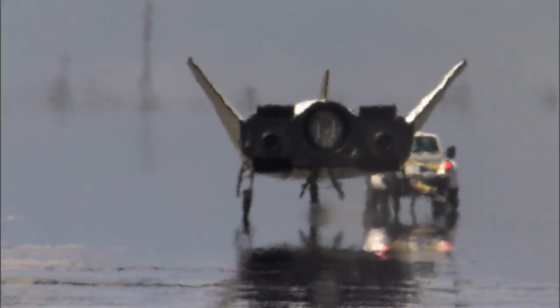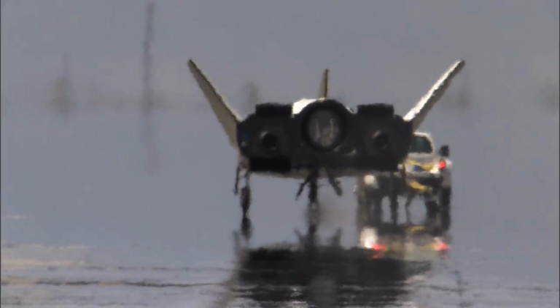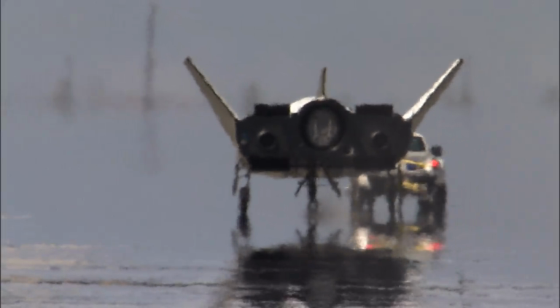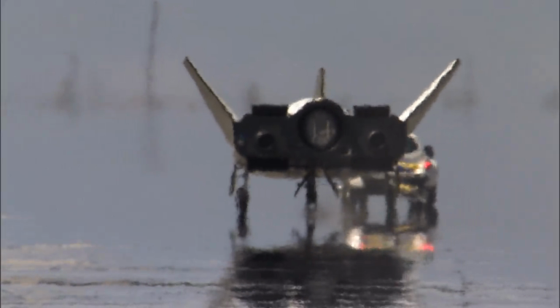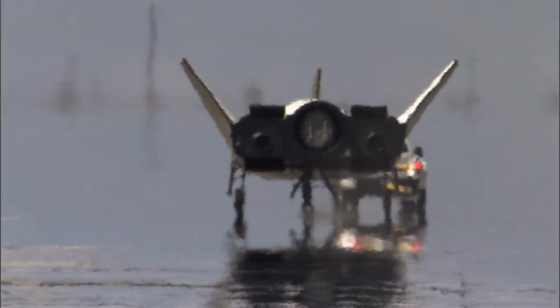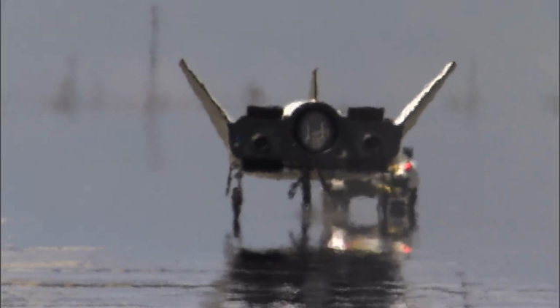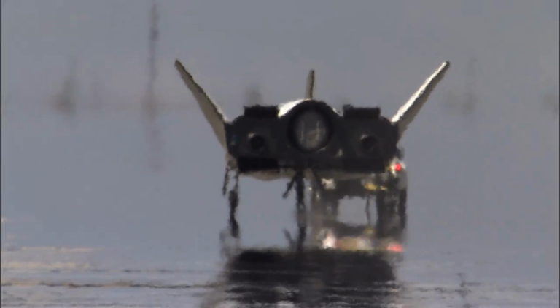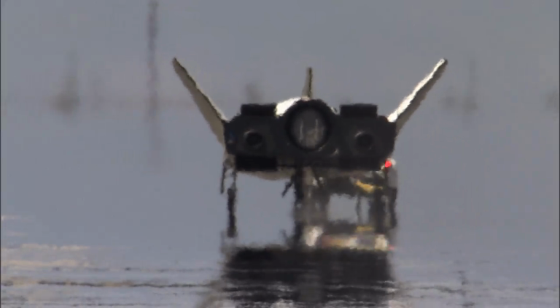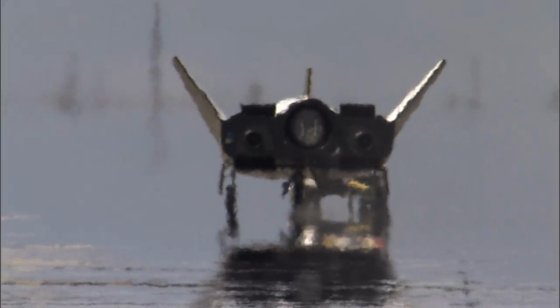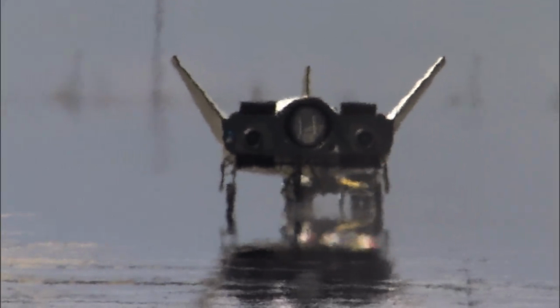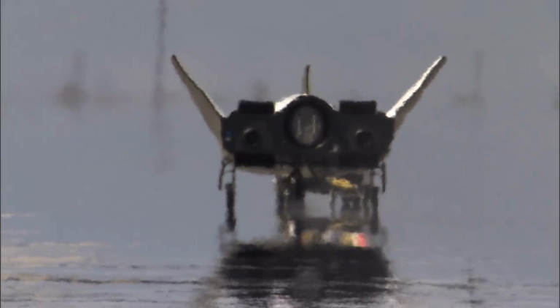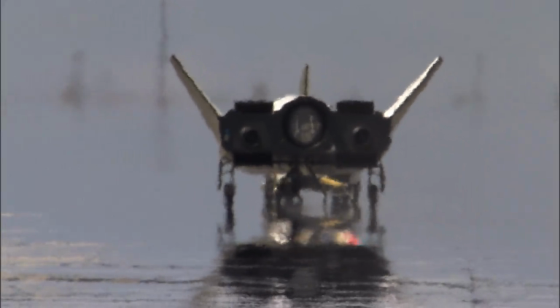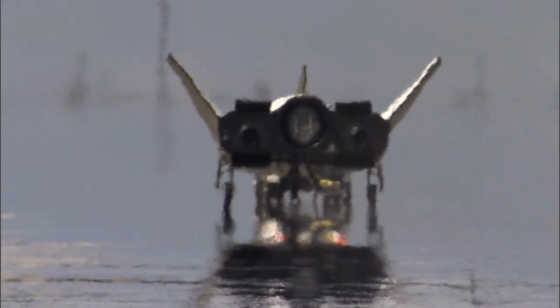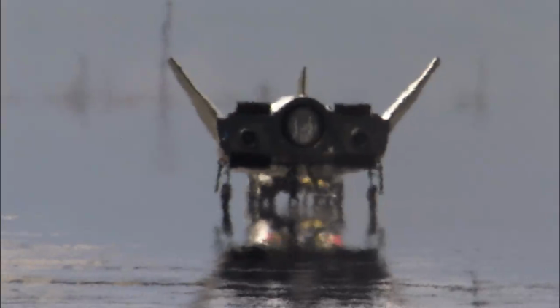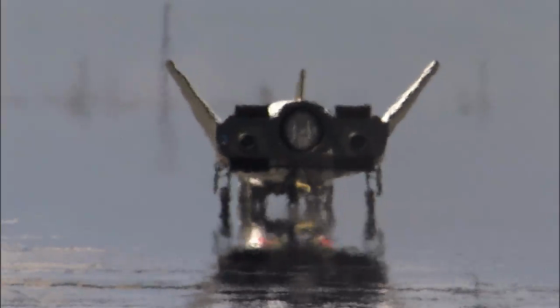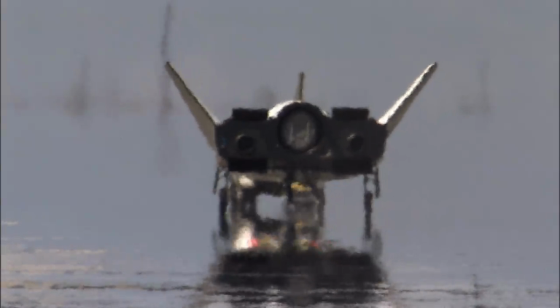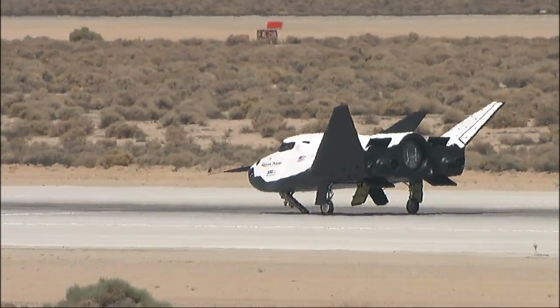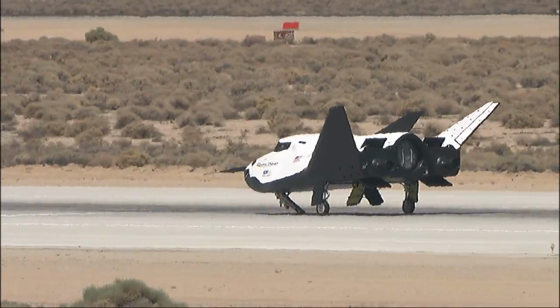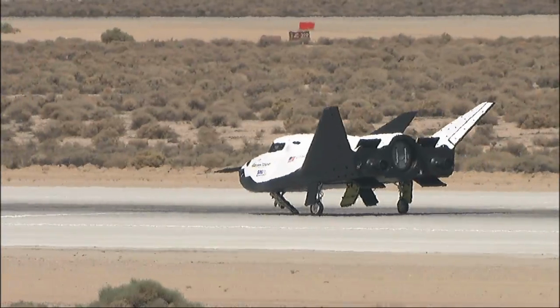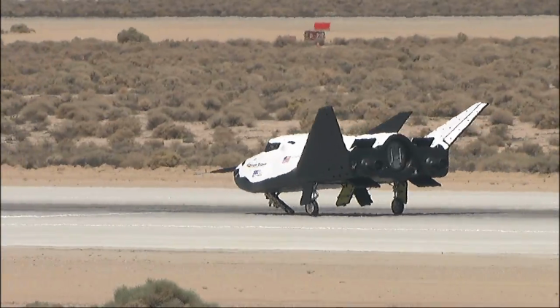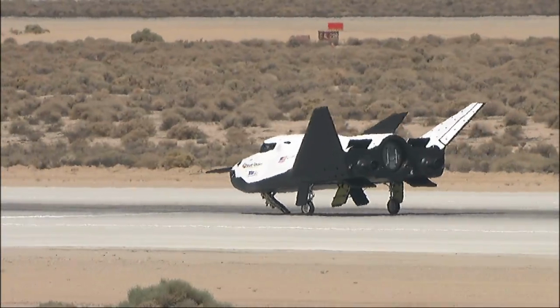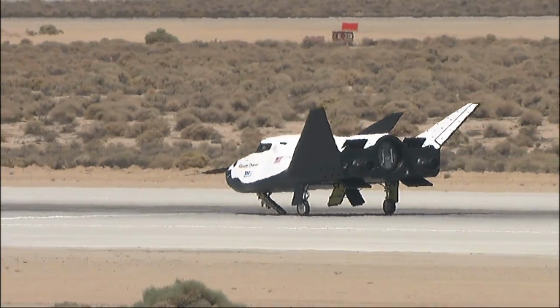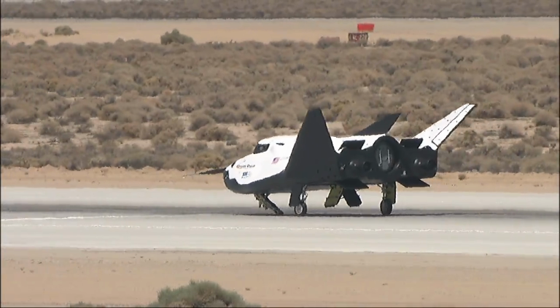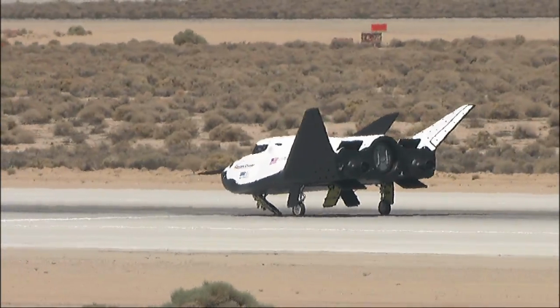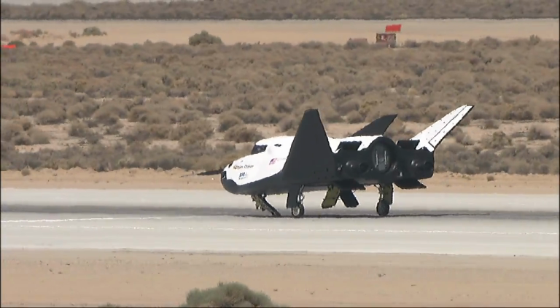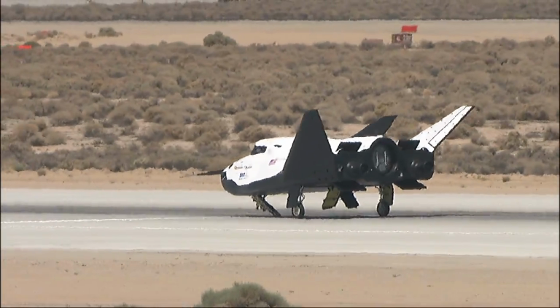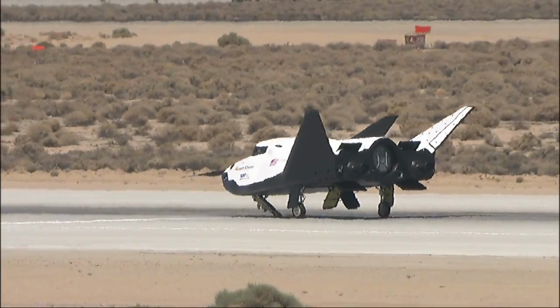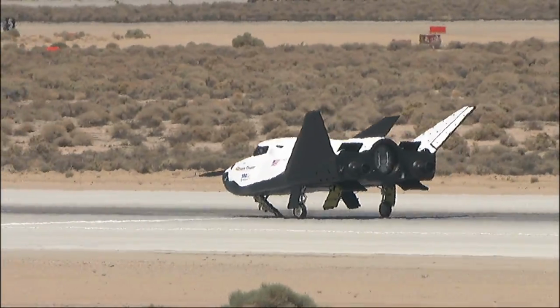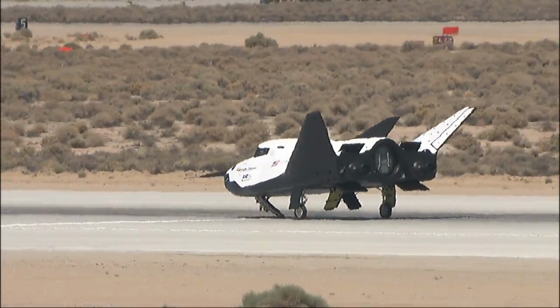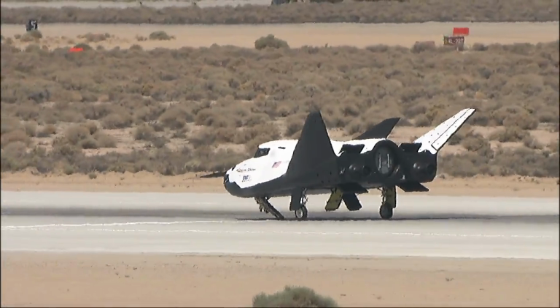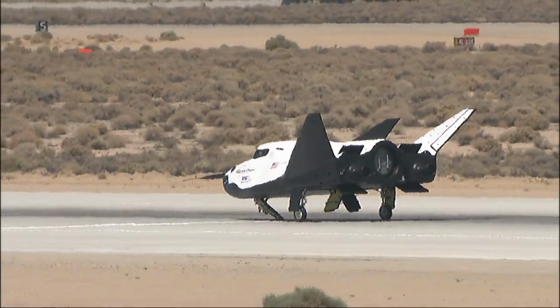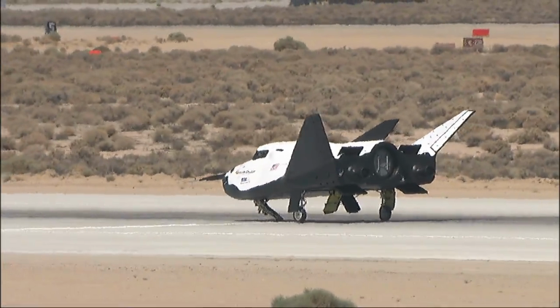These tests are preparing company engineers for upcoming captive carry and free flight tests.